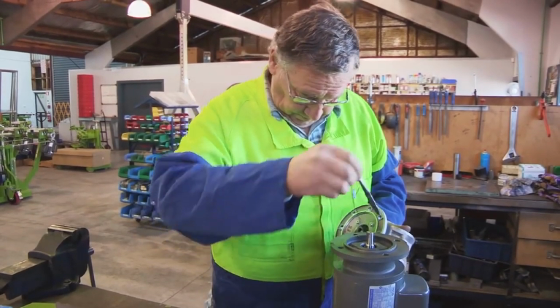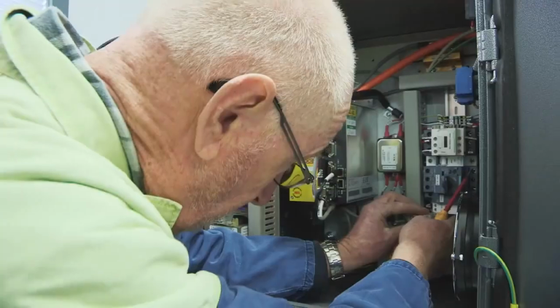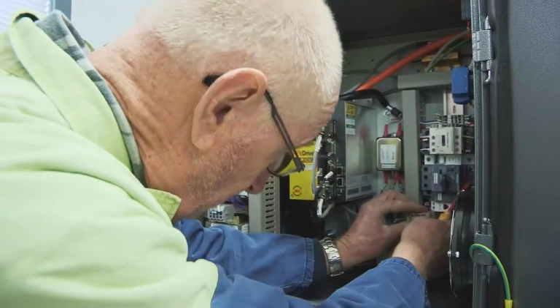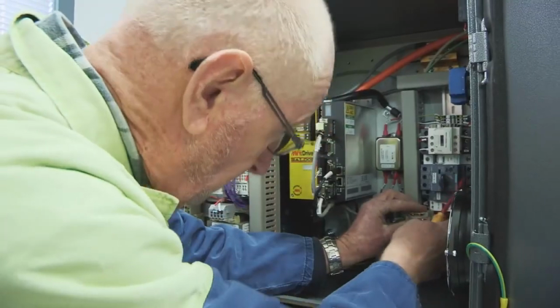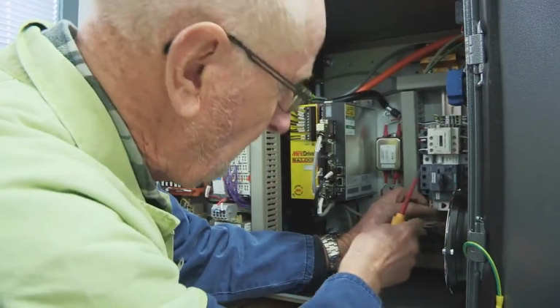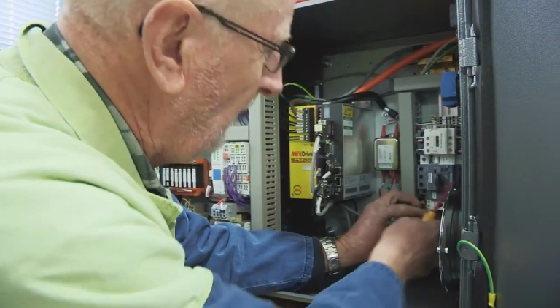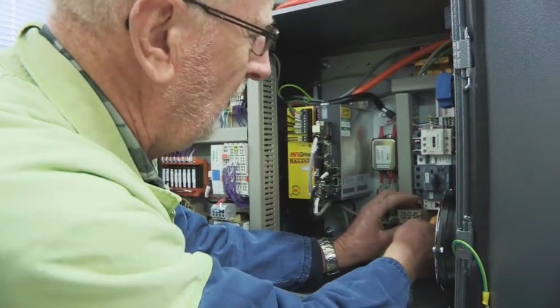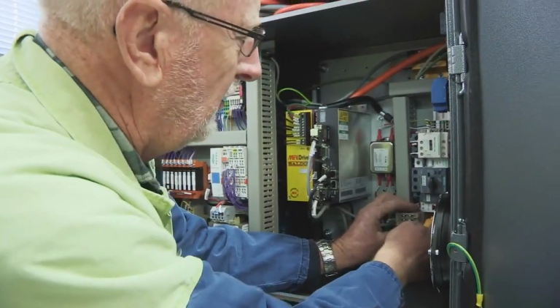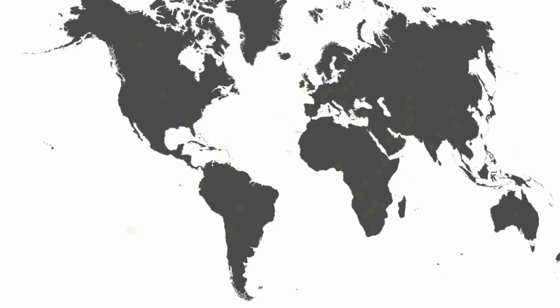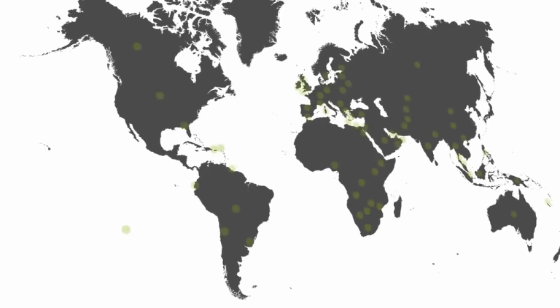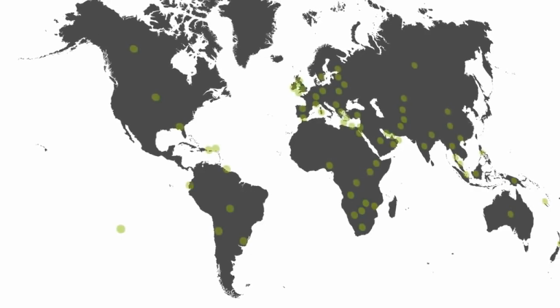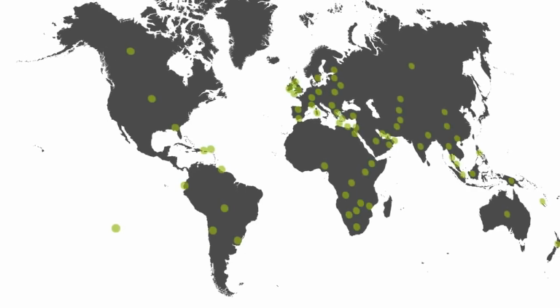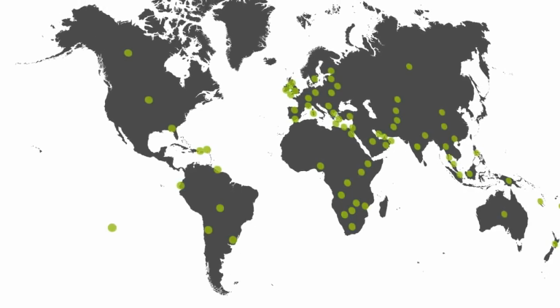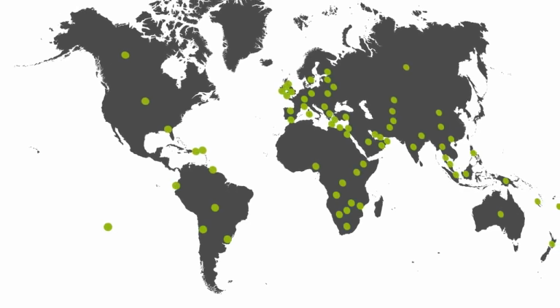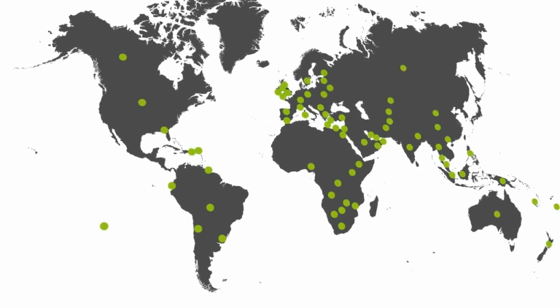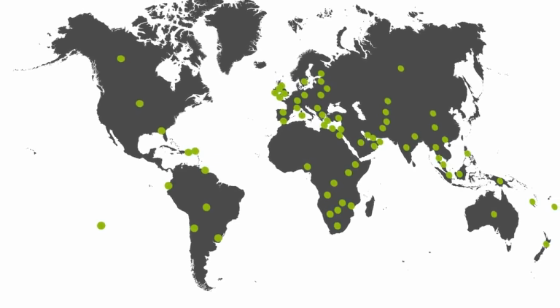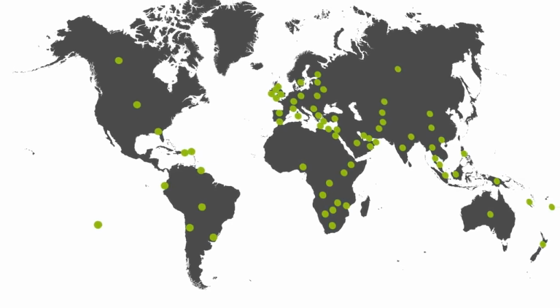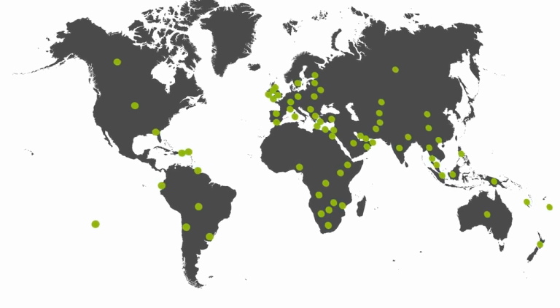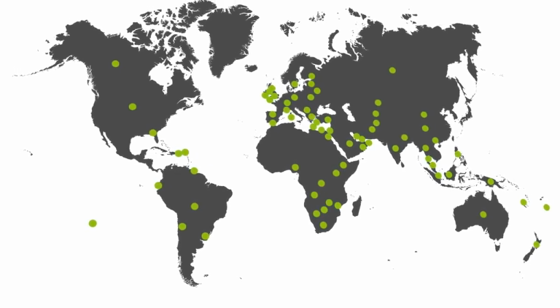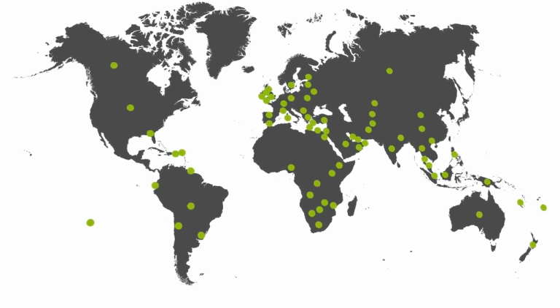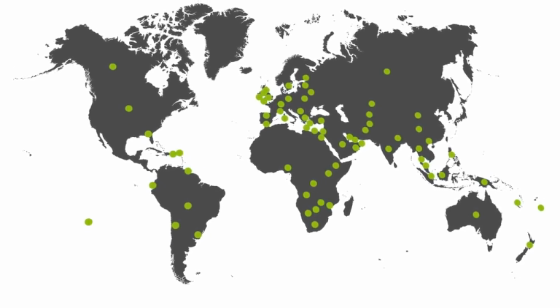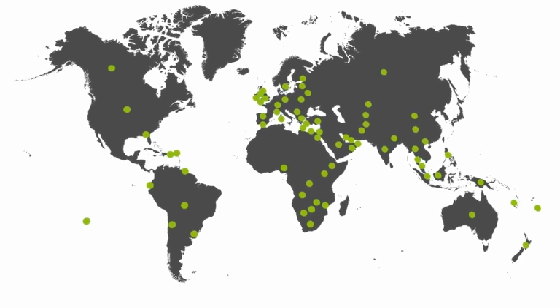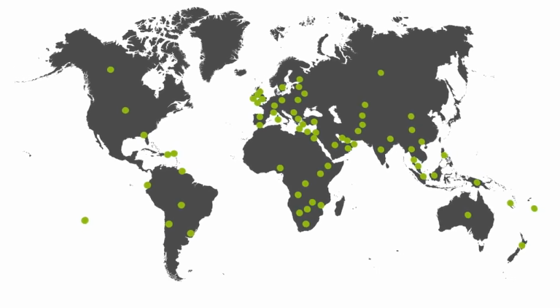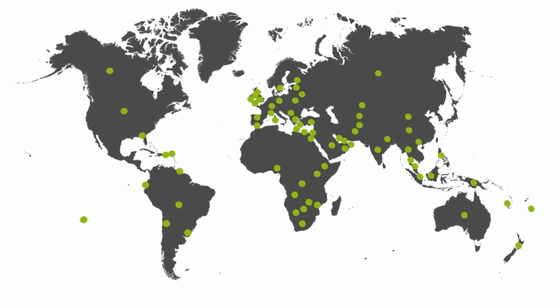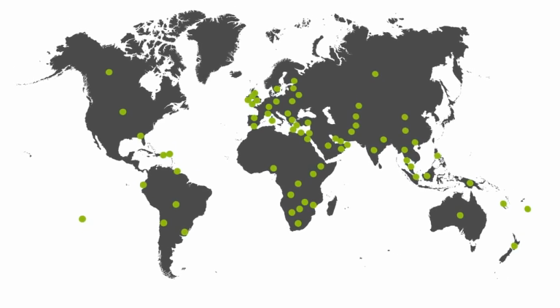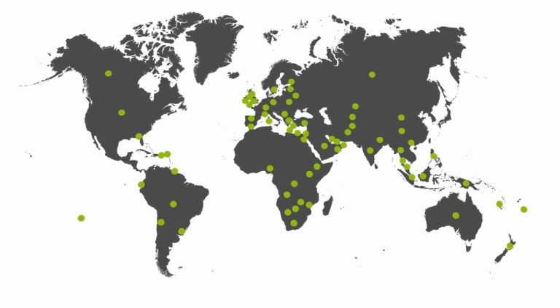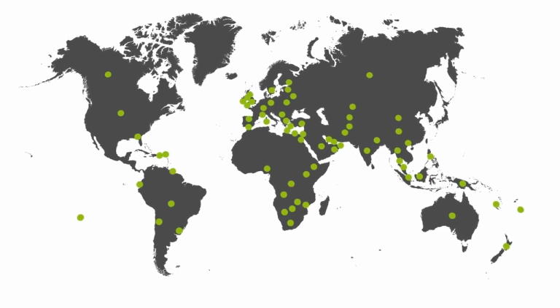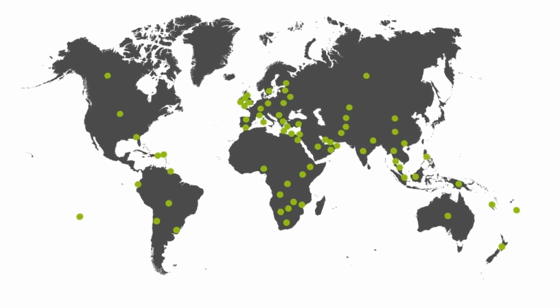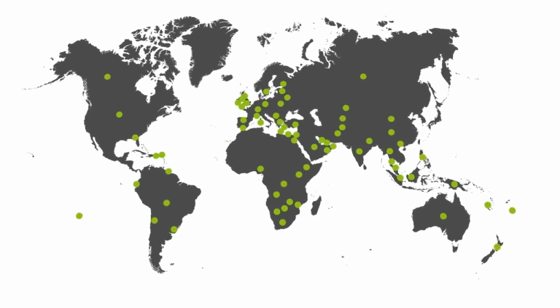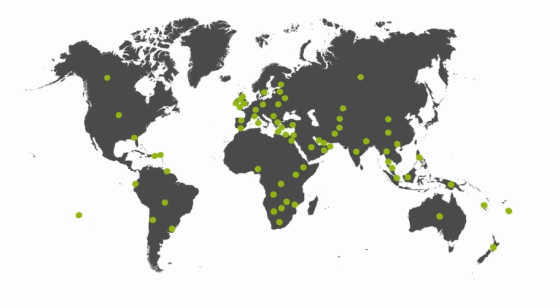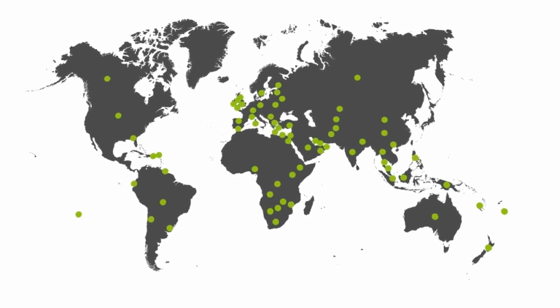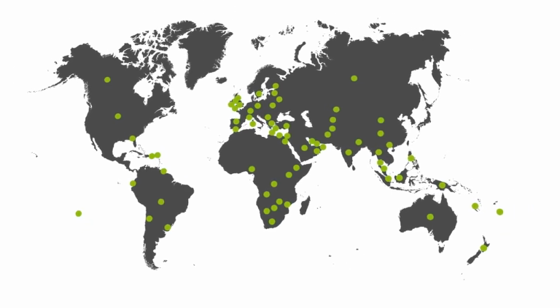Today, over 20 years later, we now have over 700 SCS licensed machines in 70 countries.